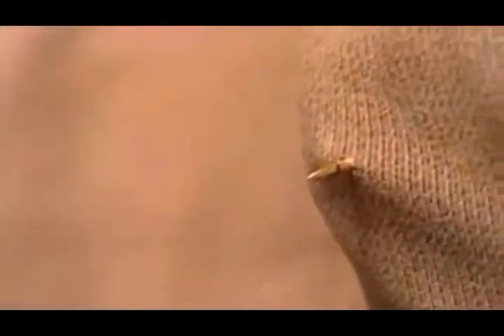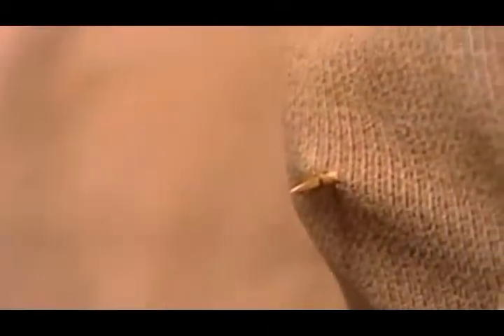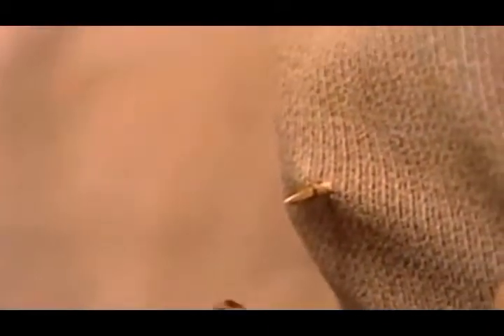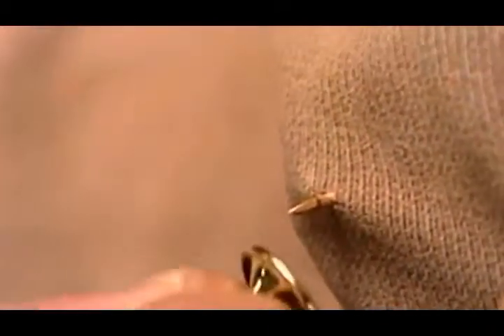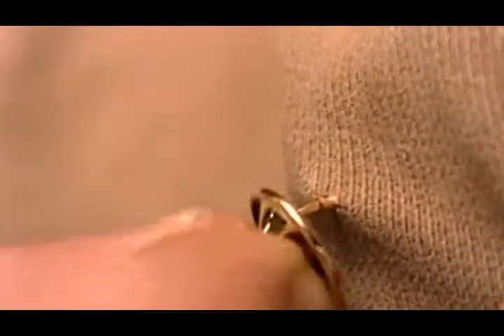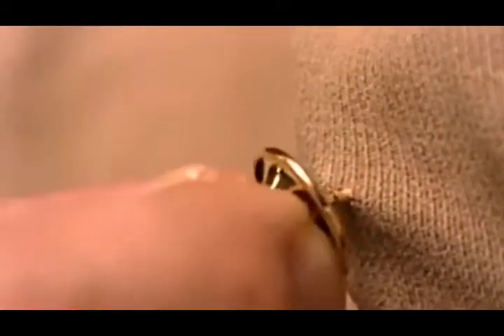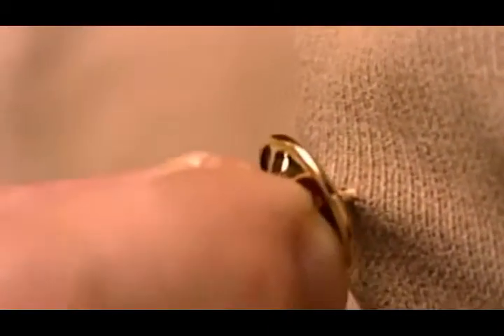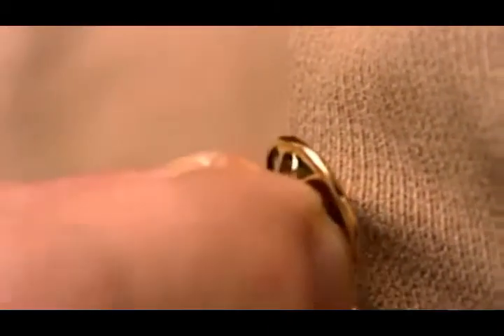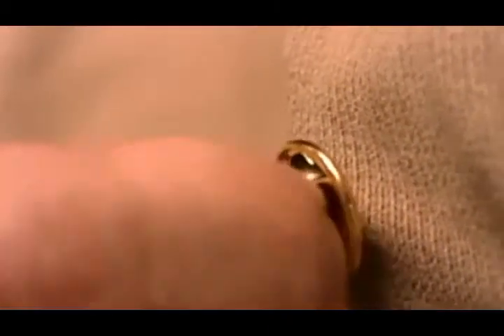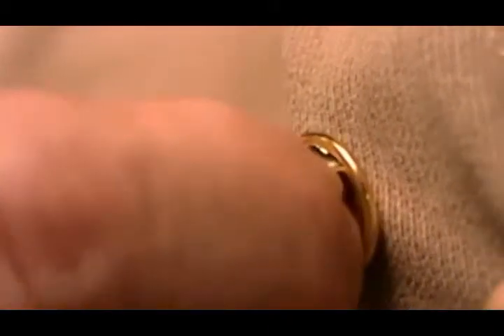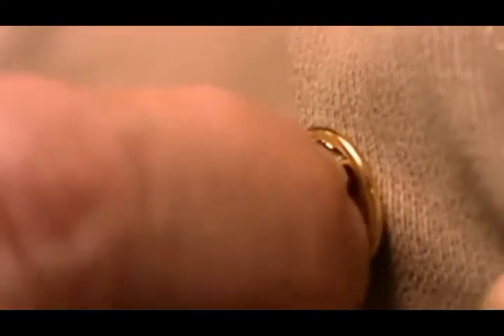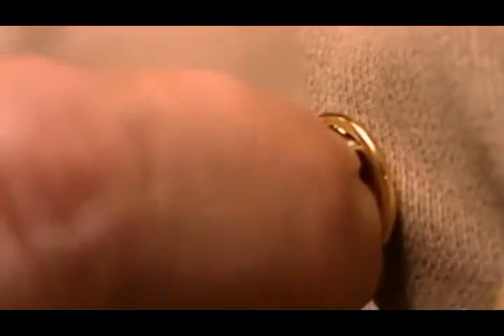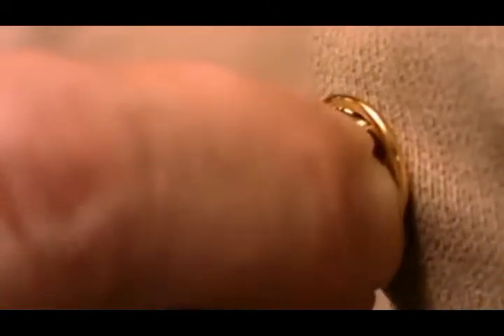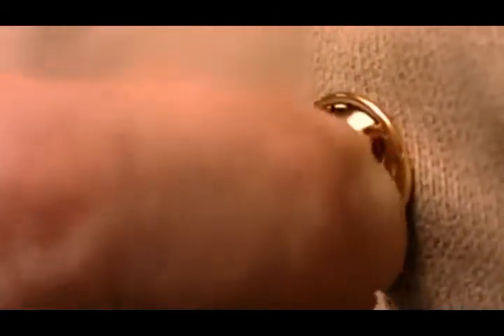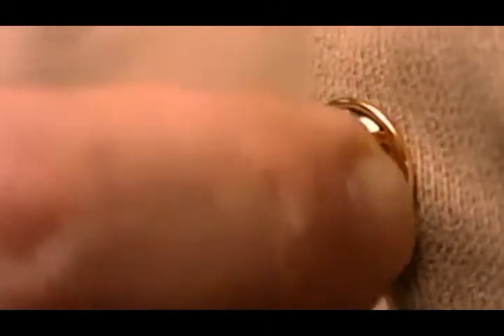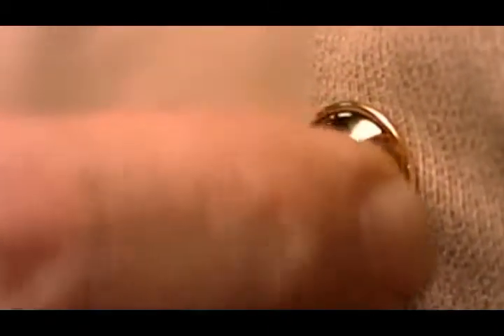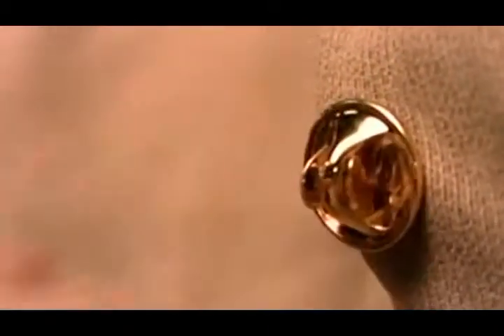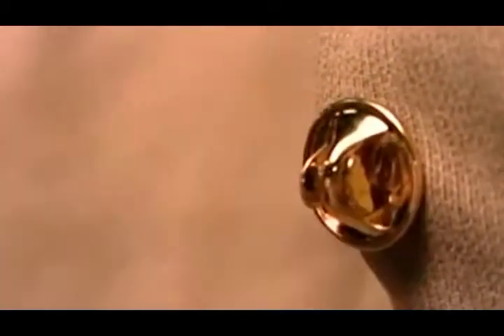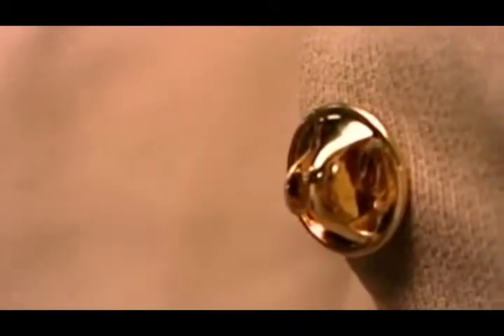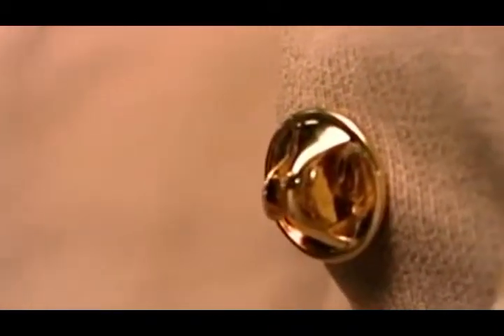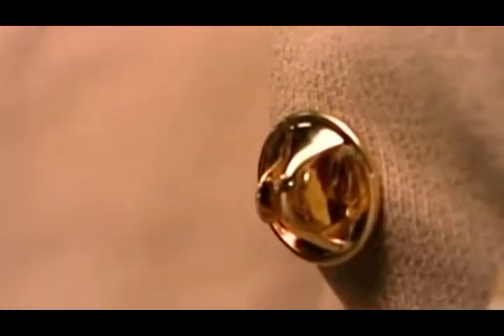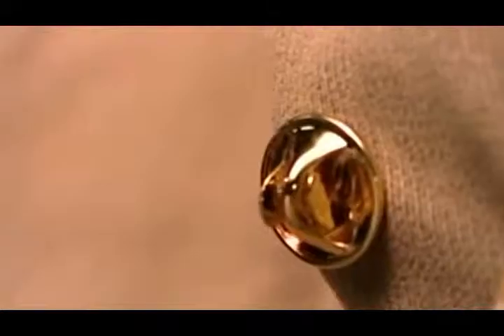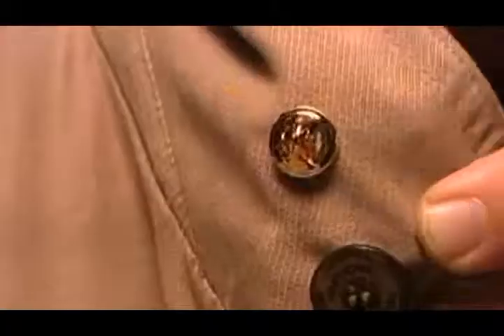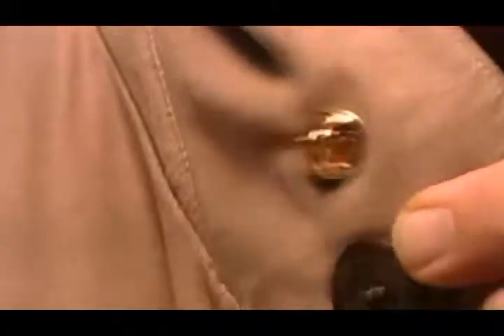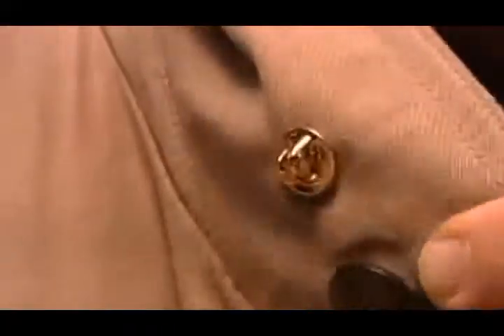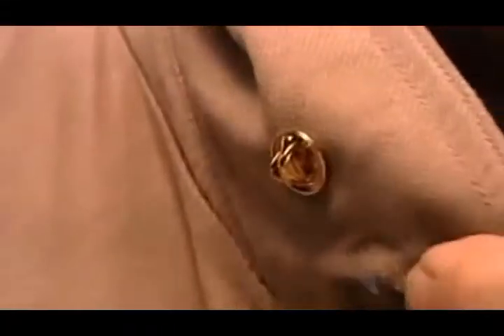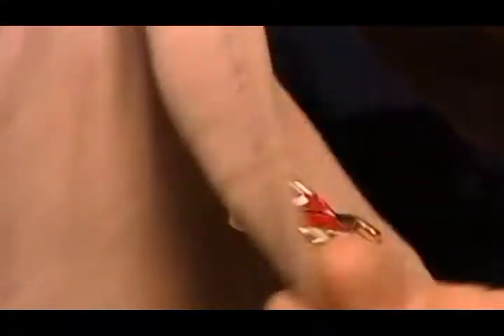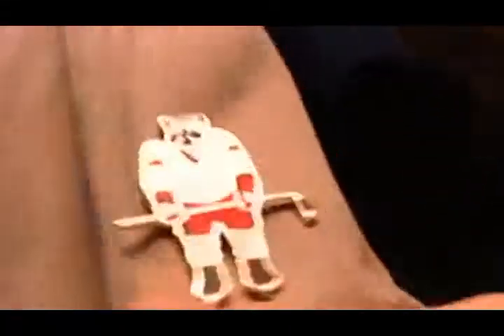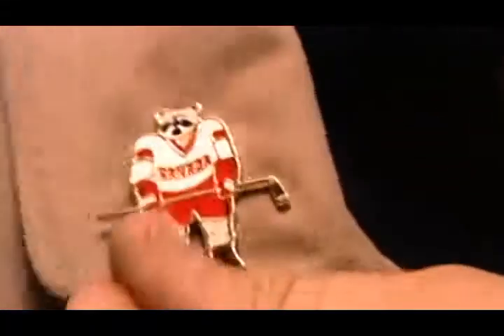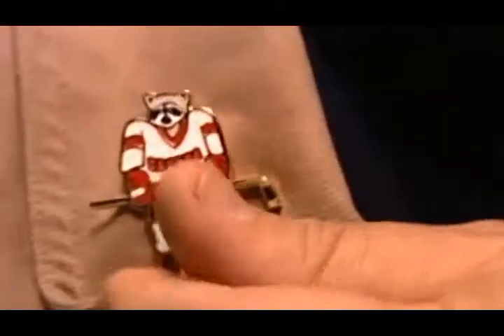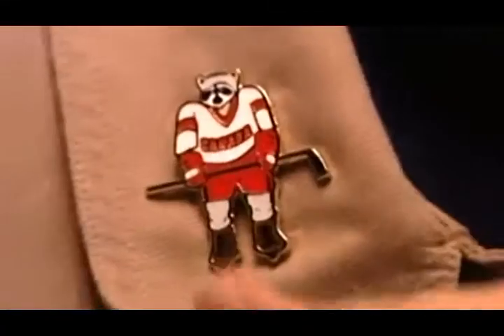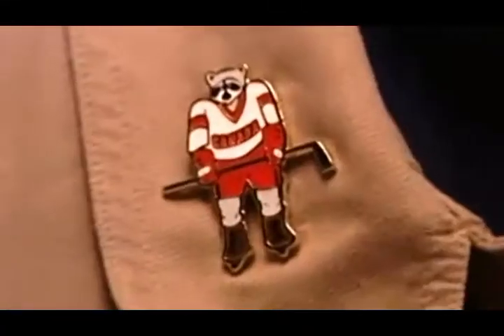Pierce the post through the fabric, secure it with the clutch, and this lapel pin is now ready to wear.